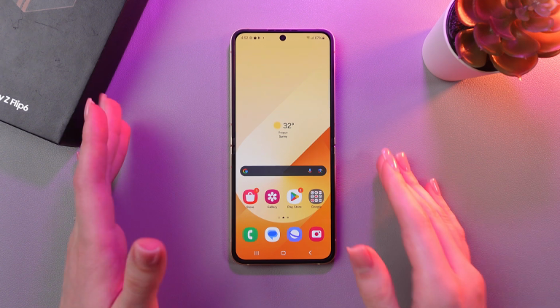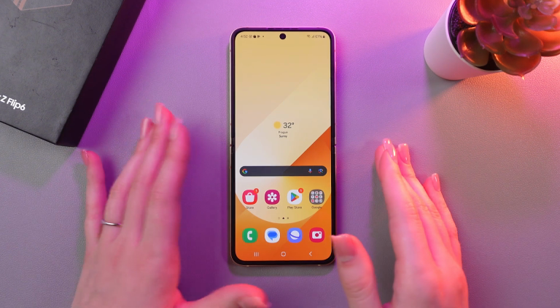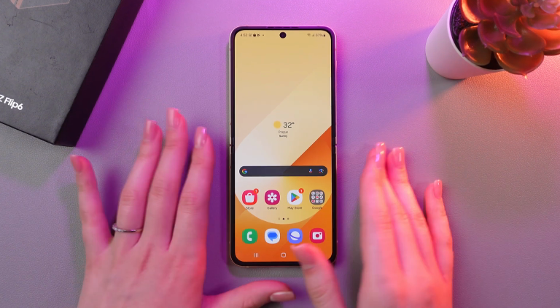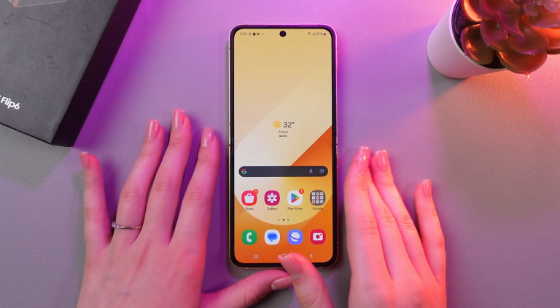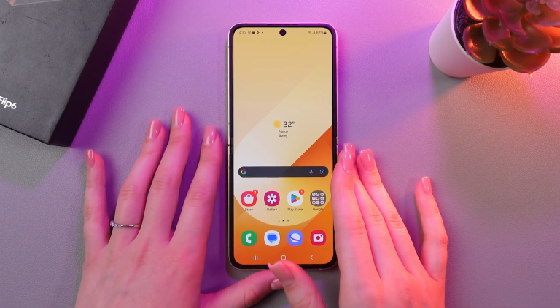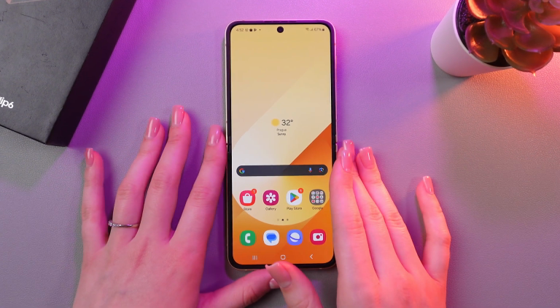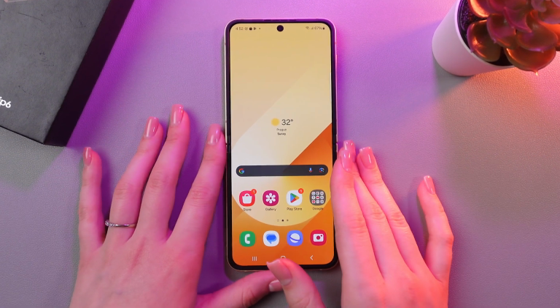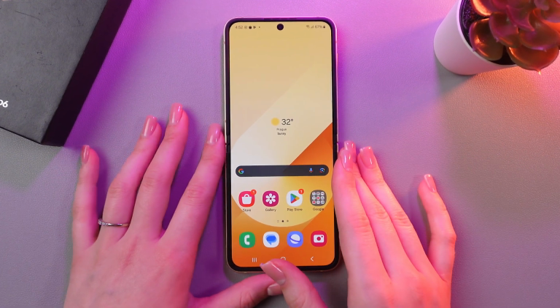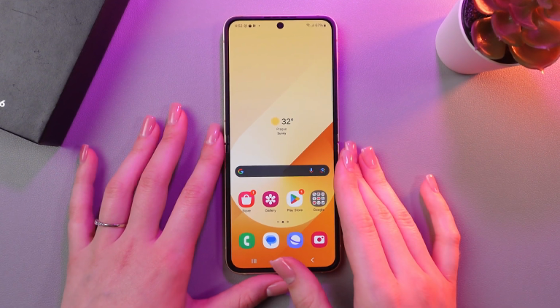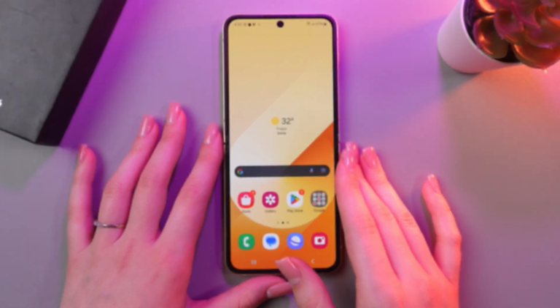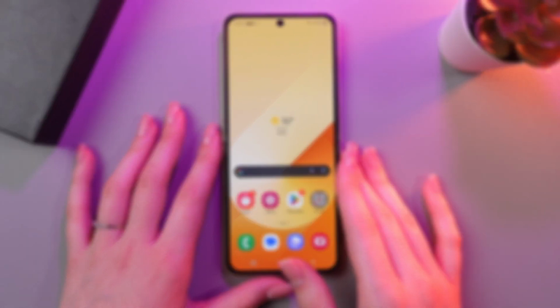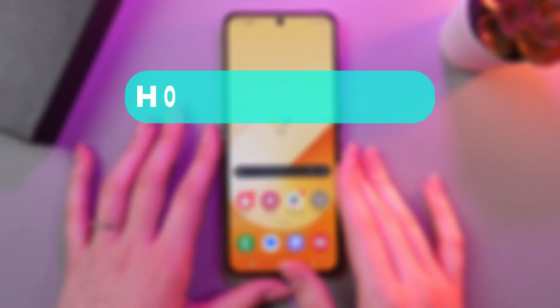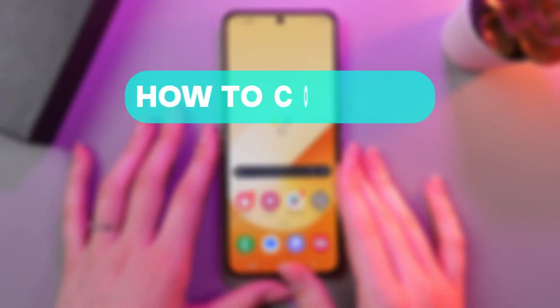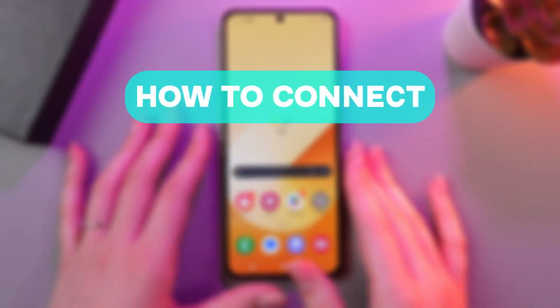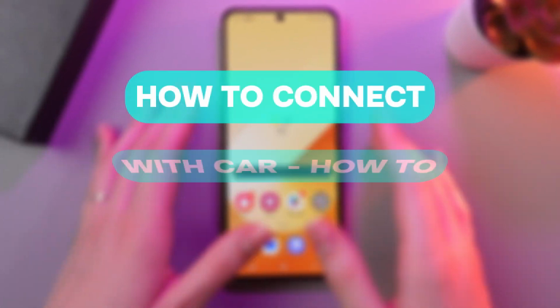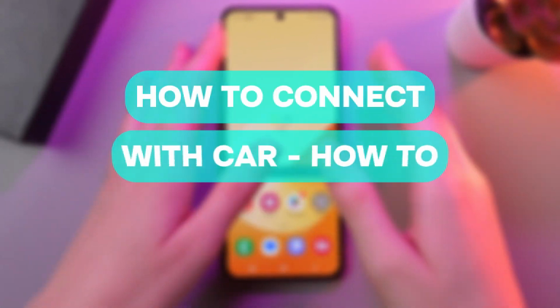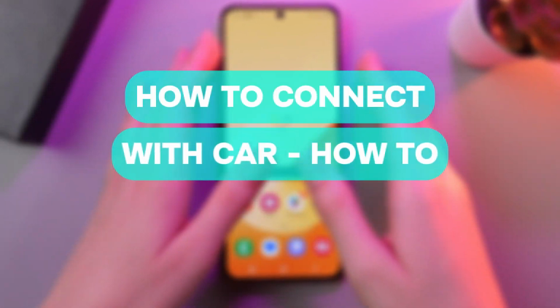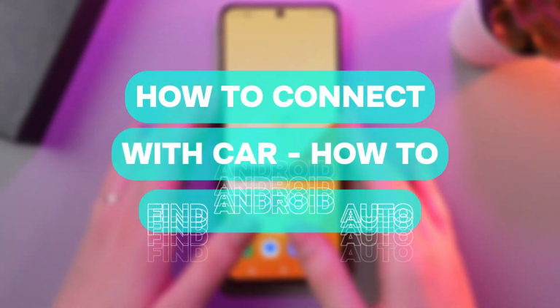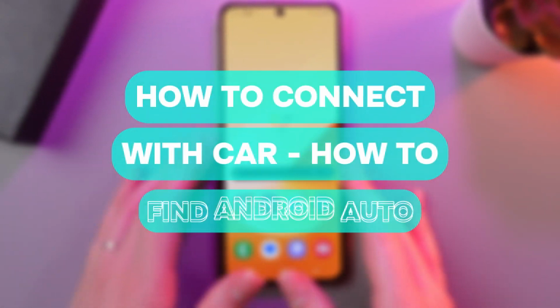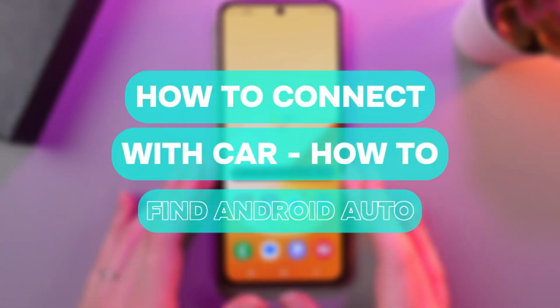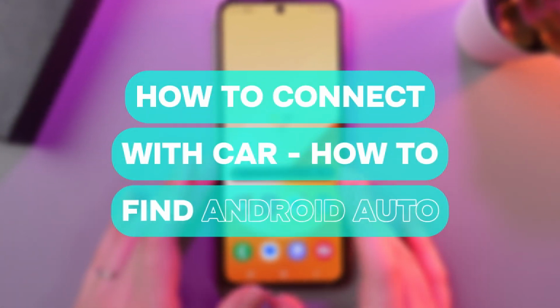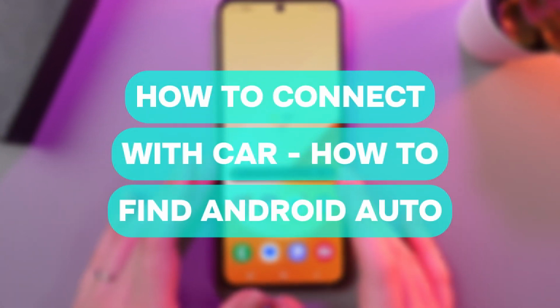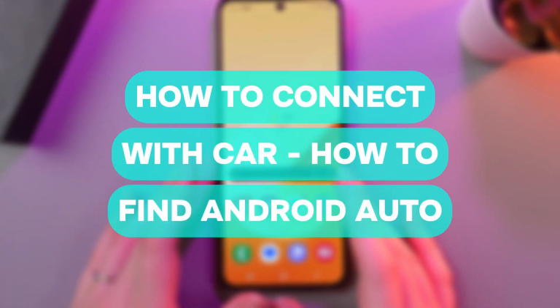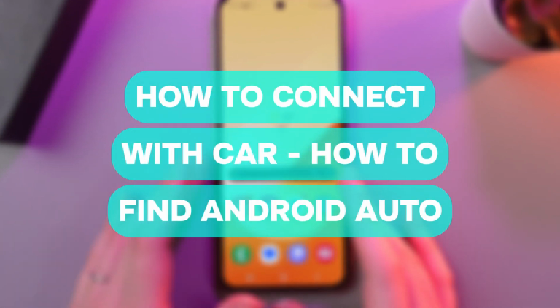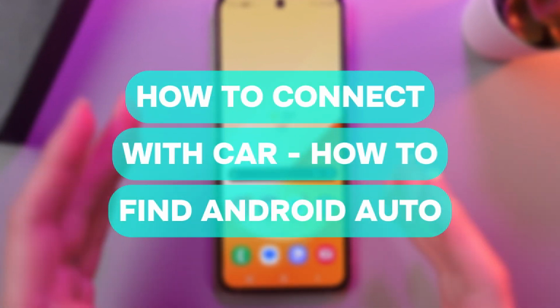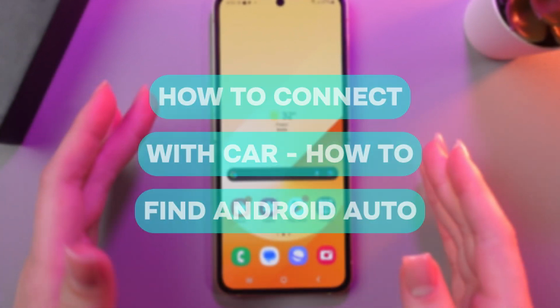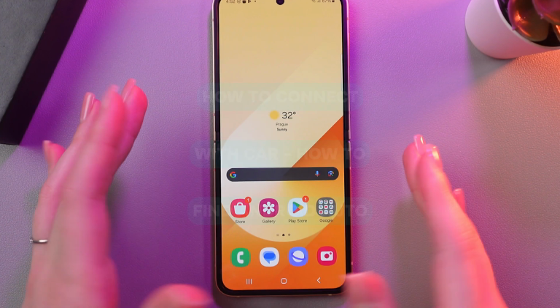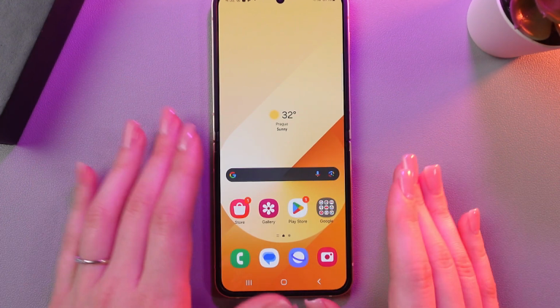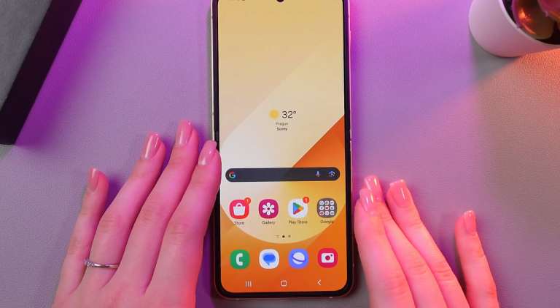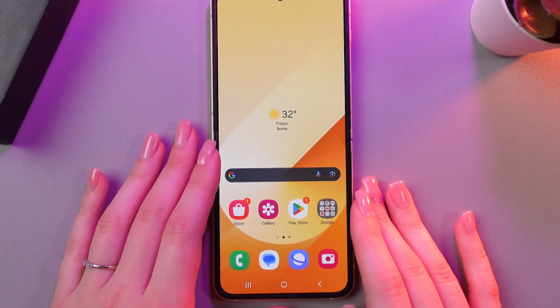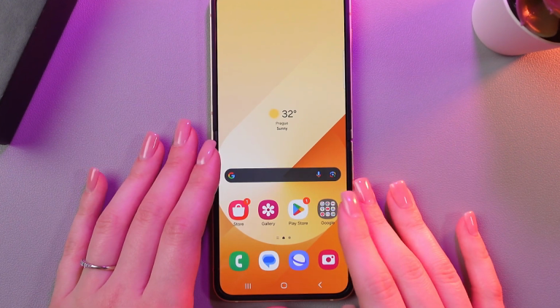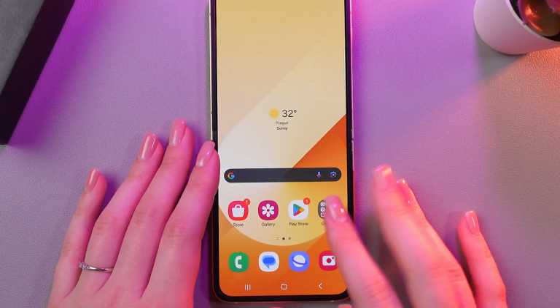Hi there! In today's video I'll show you how to connect this Samsung Galaxy Z Flip 6 with a car. Let's get started.